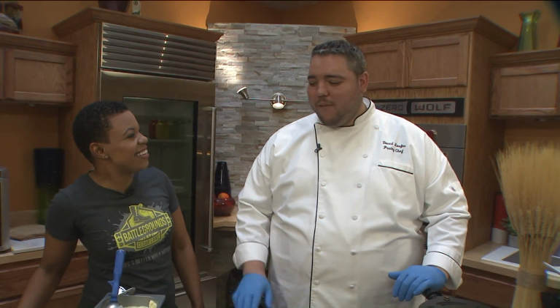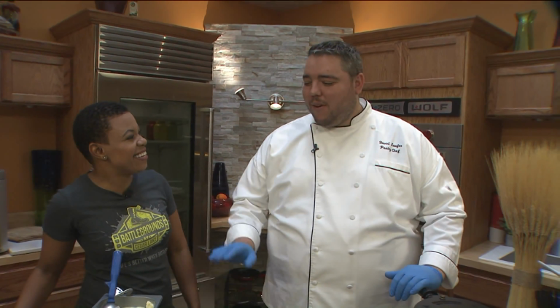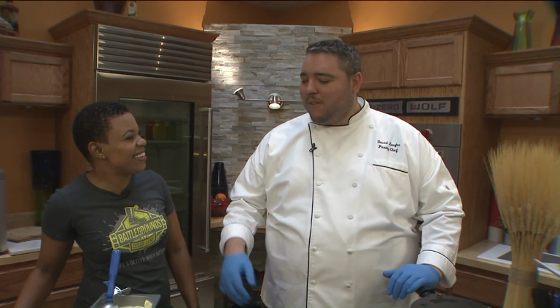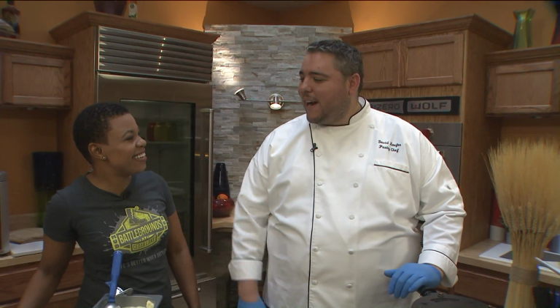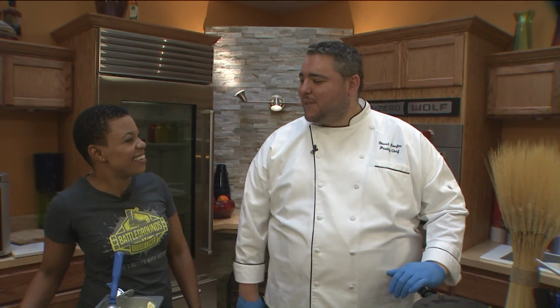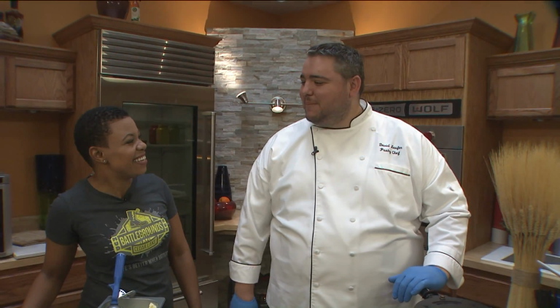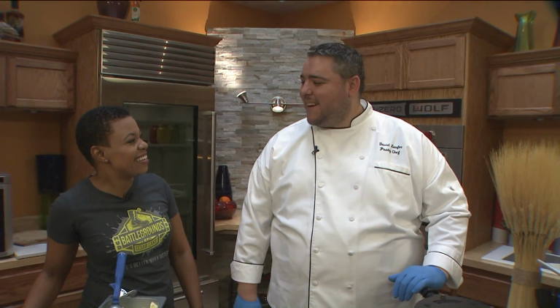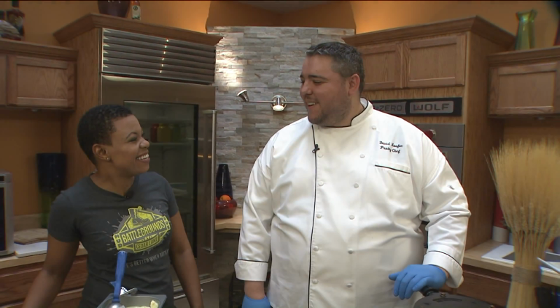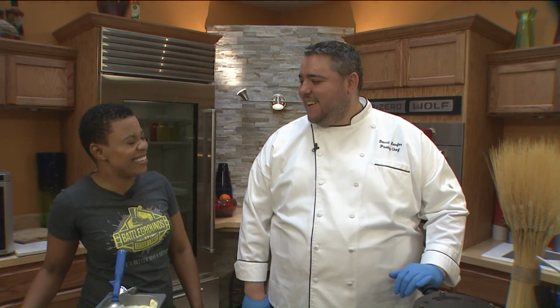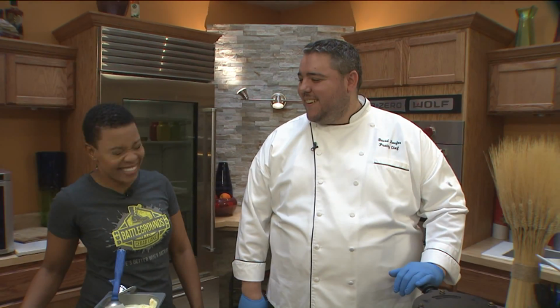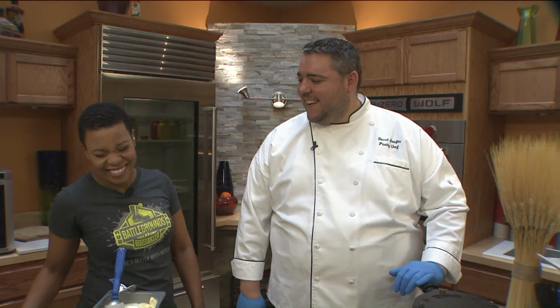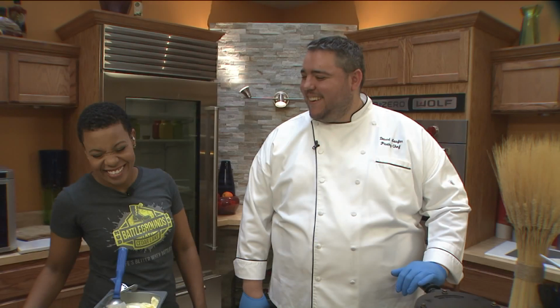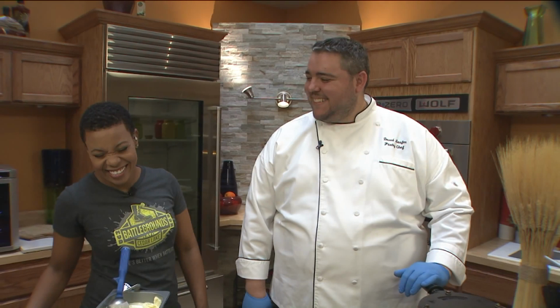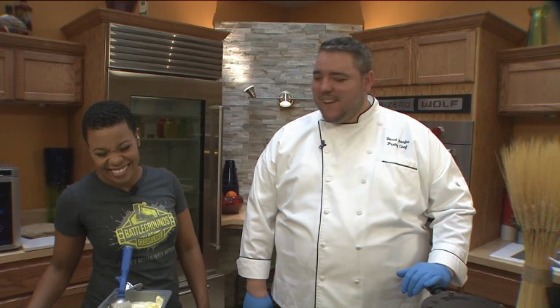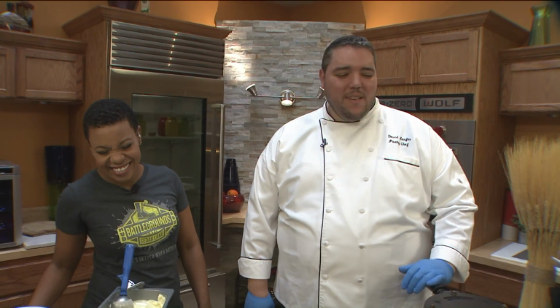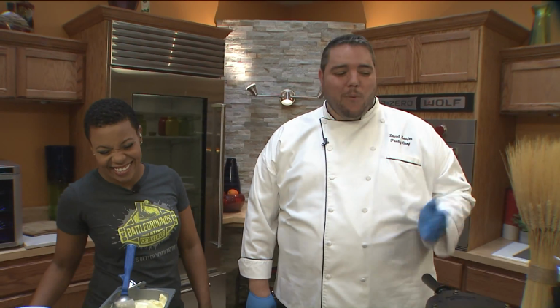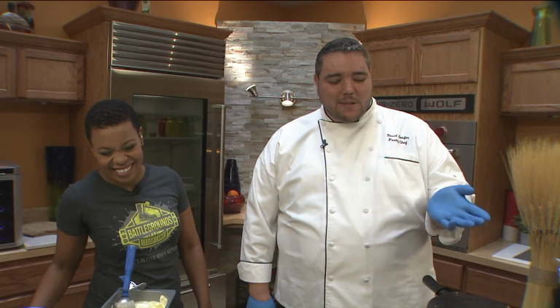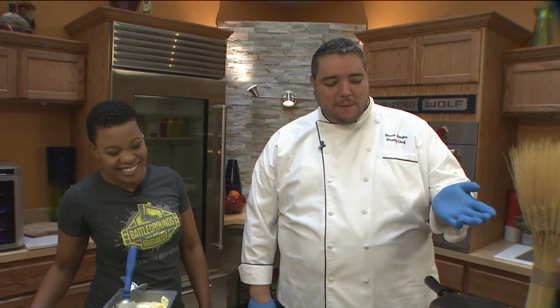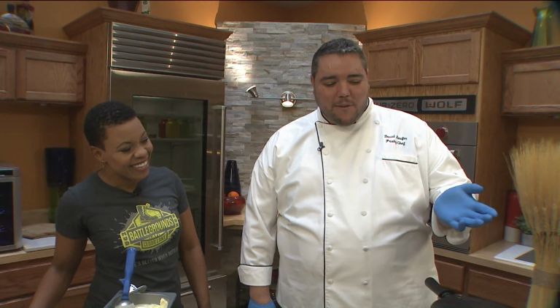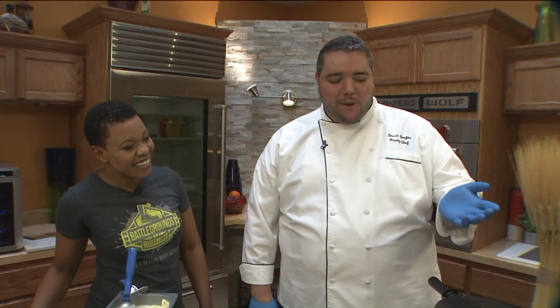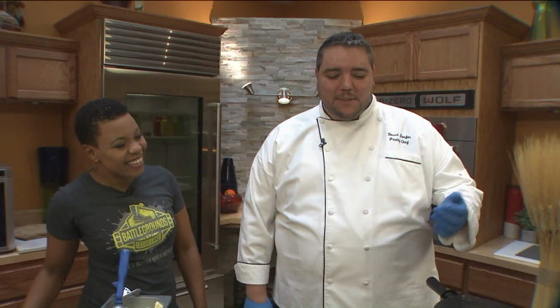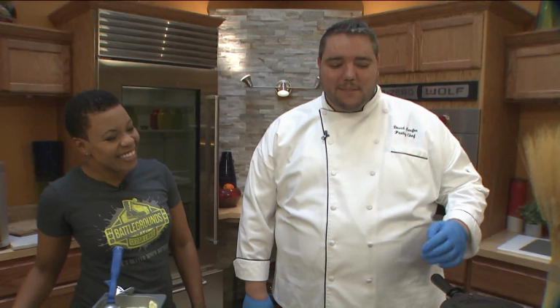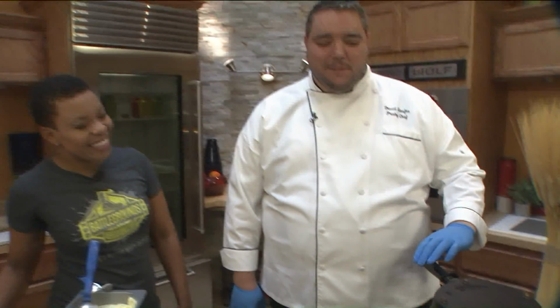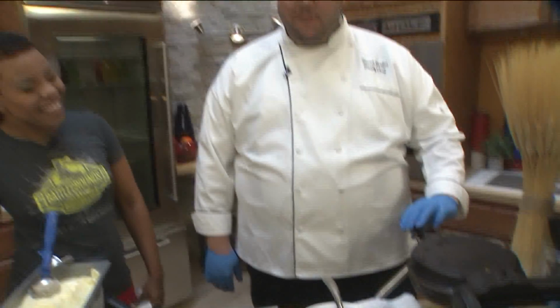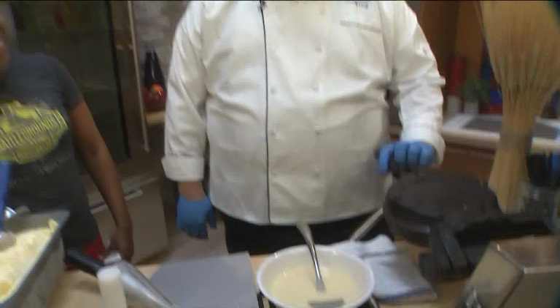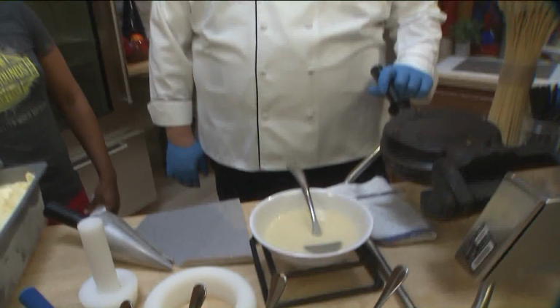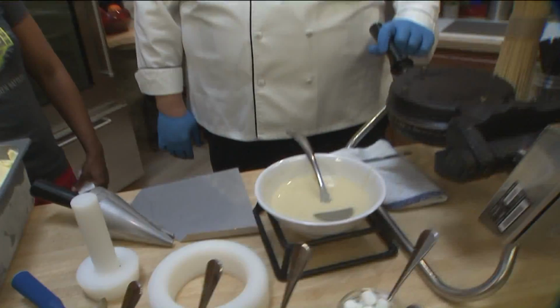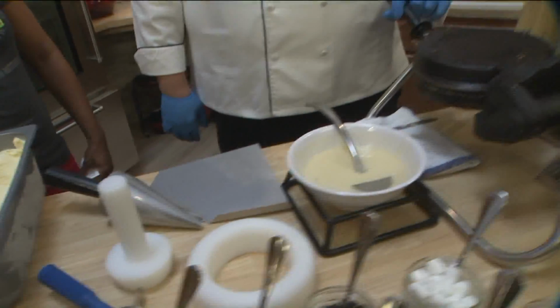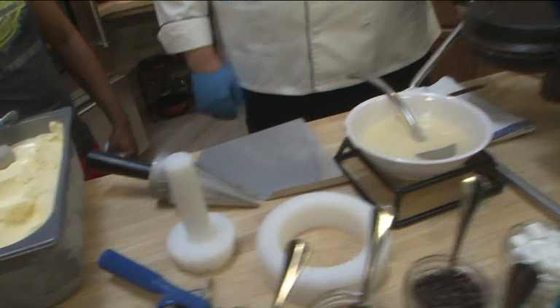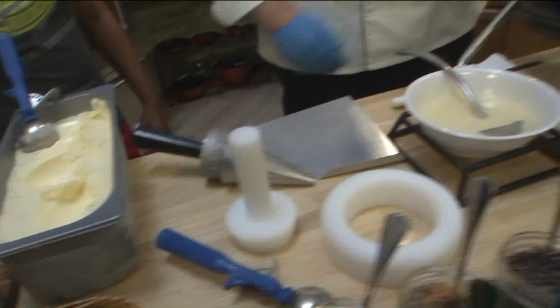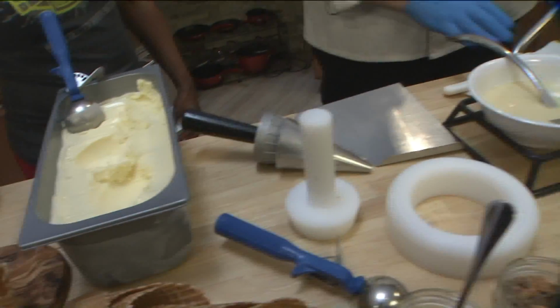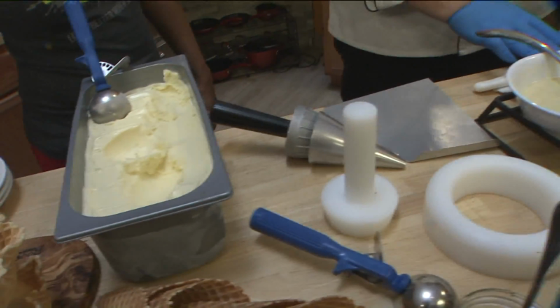We have all of our ice creams there, and we have some of our new seasonal desserts — some of our fall desserts.